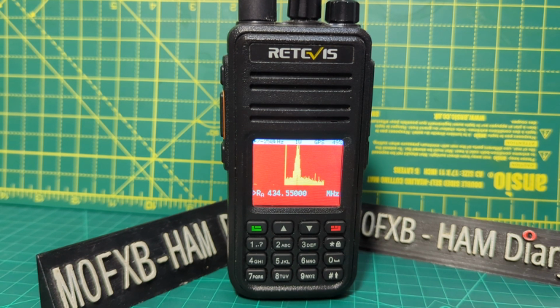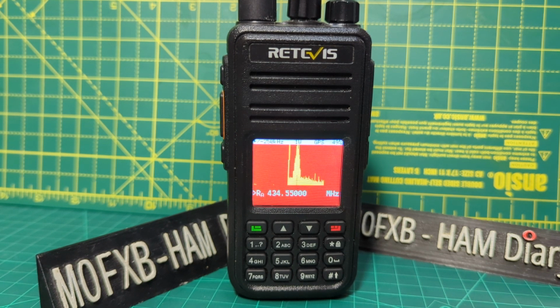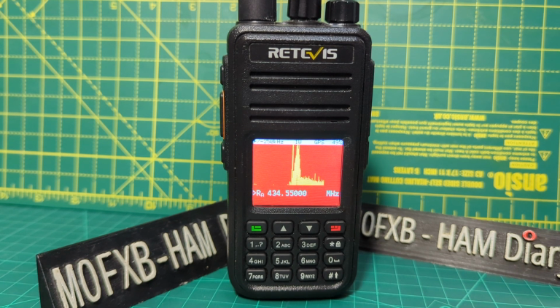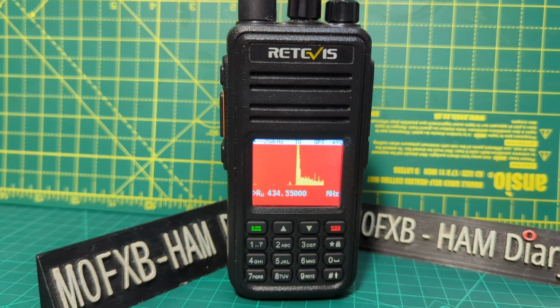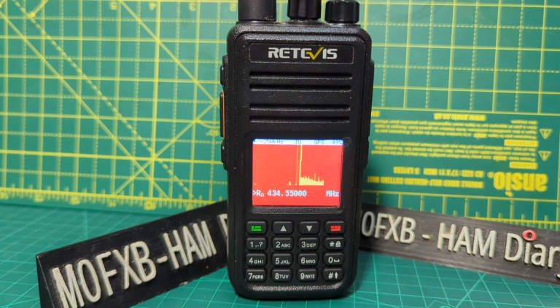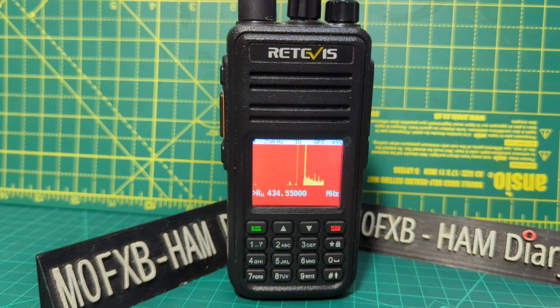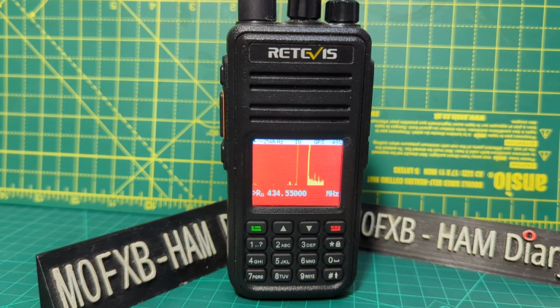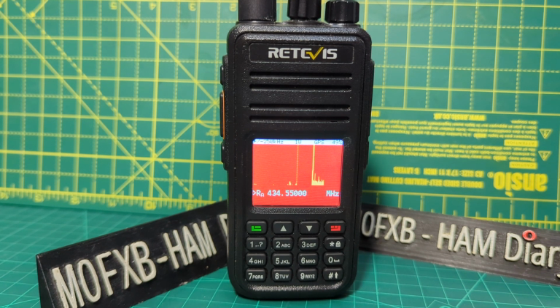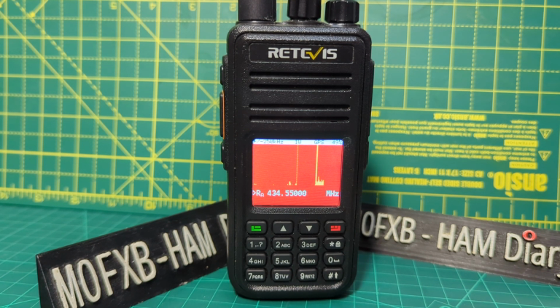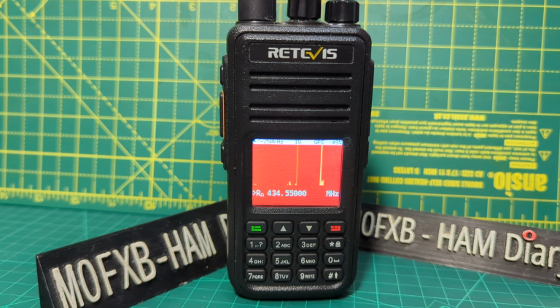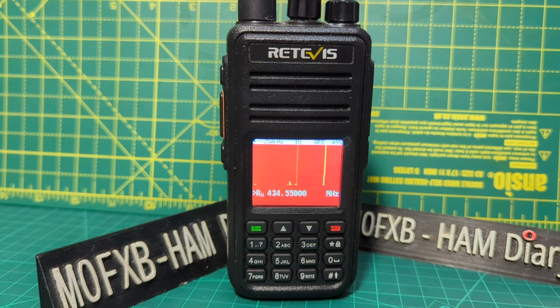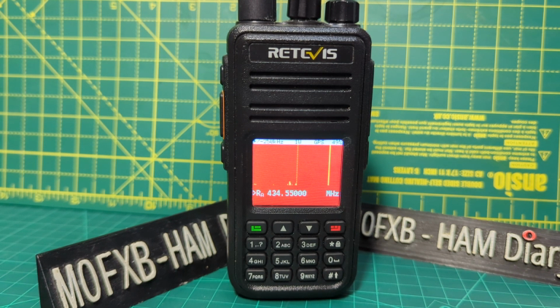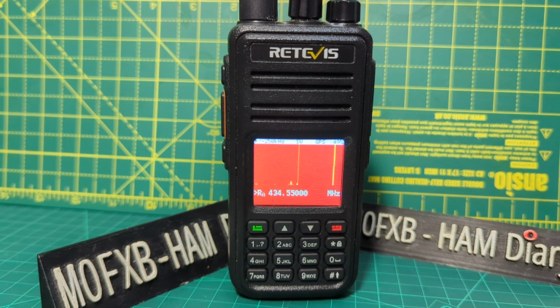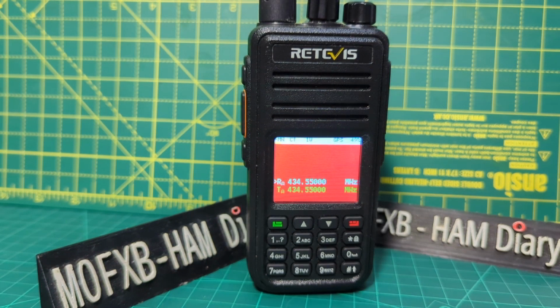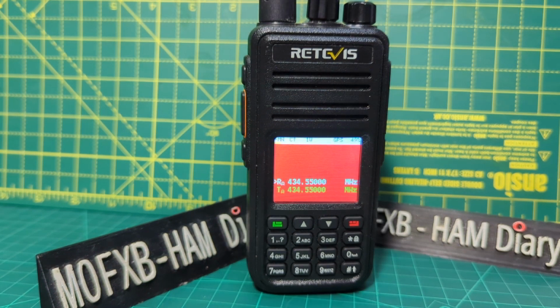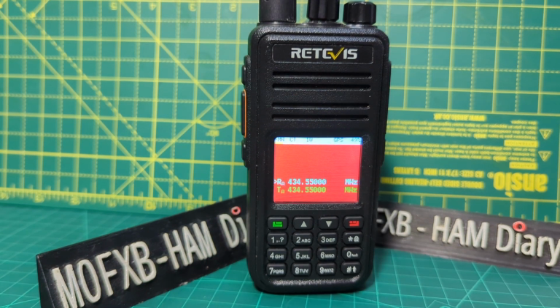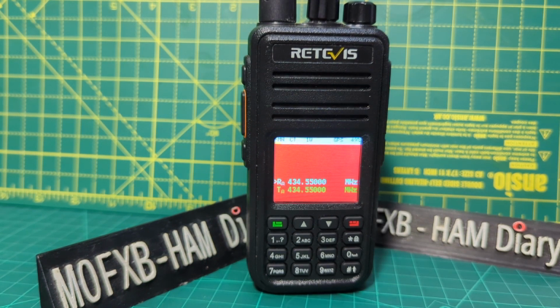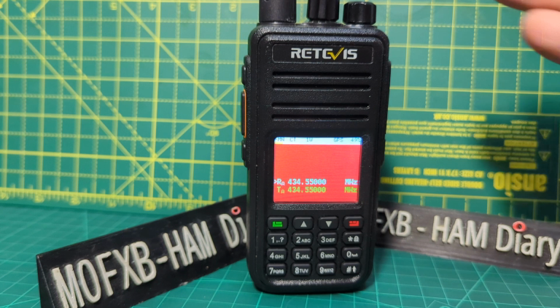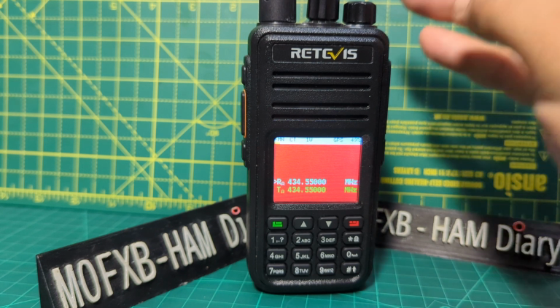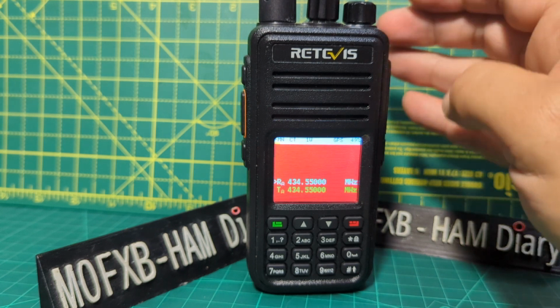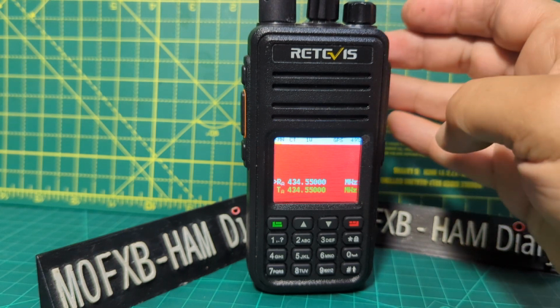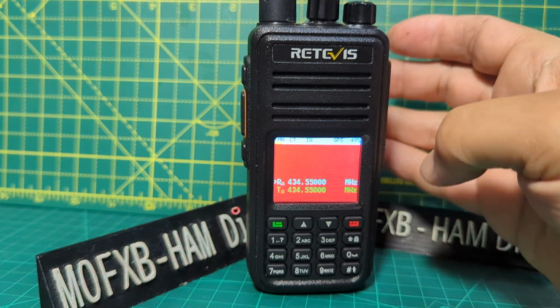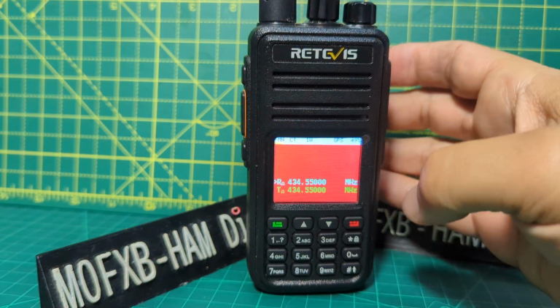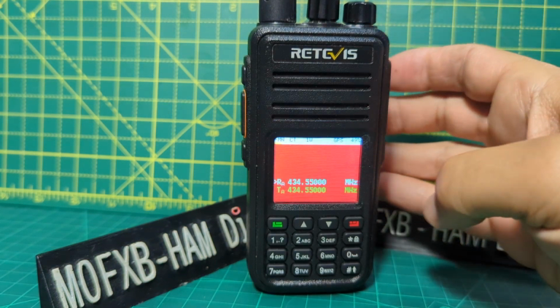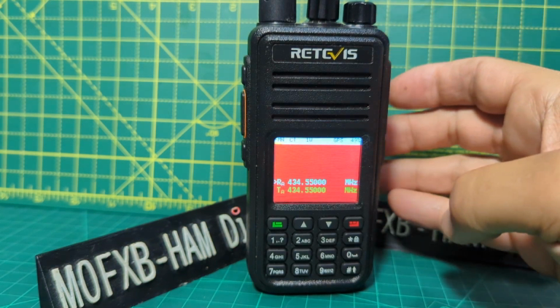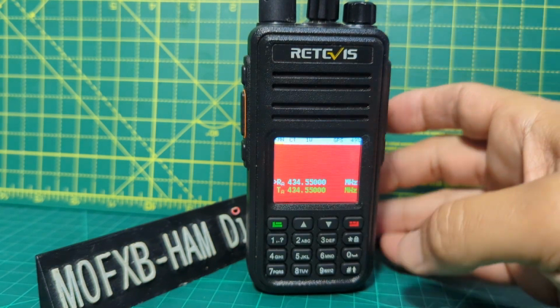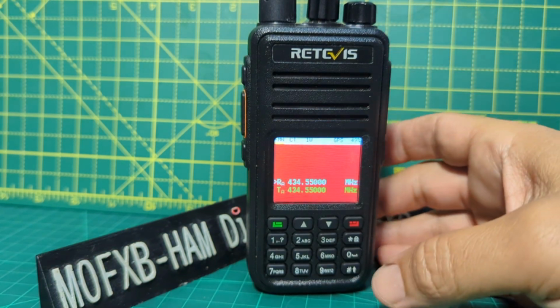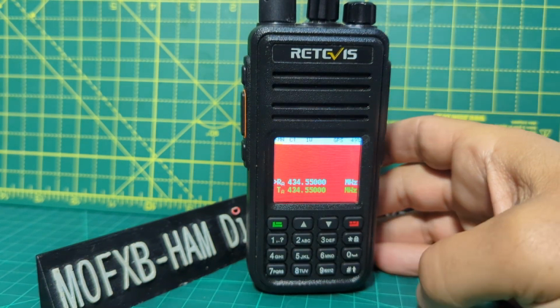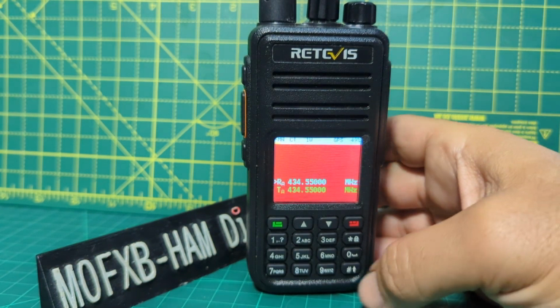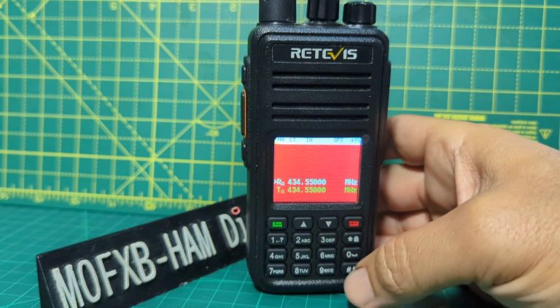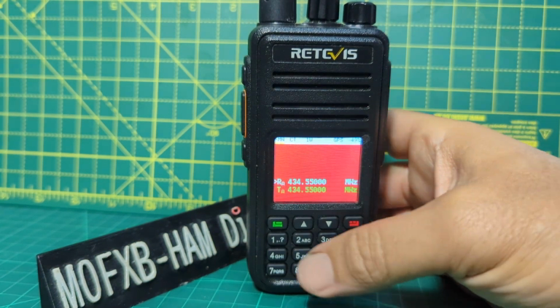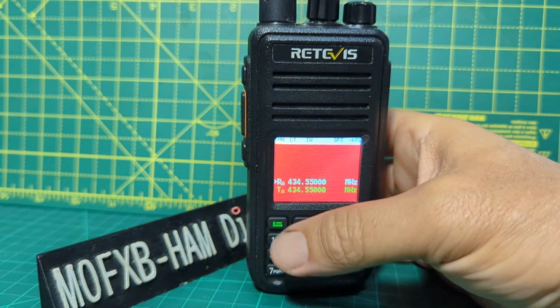I think it looks pretty cool. There are masses of extra functions when you use this device.